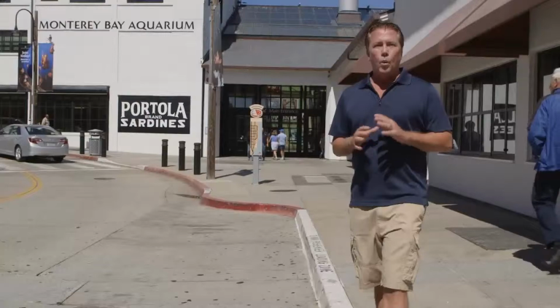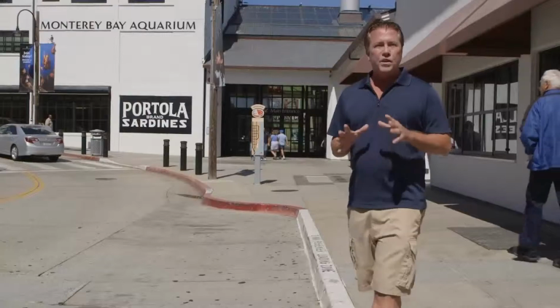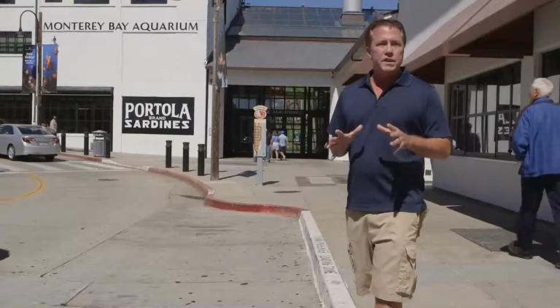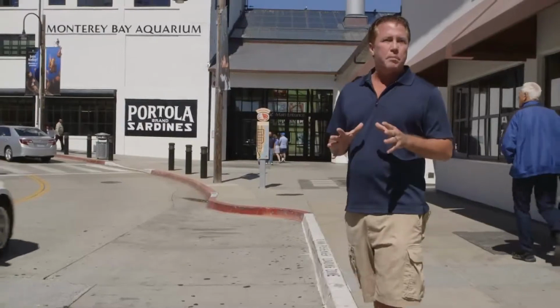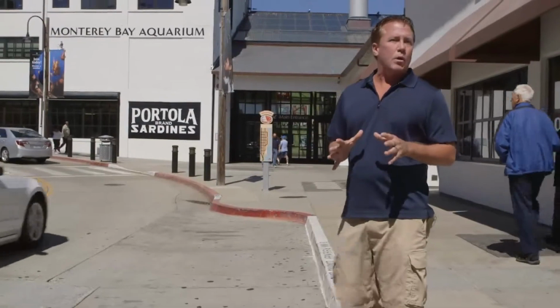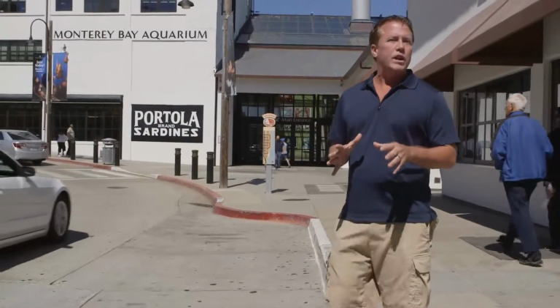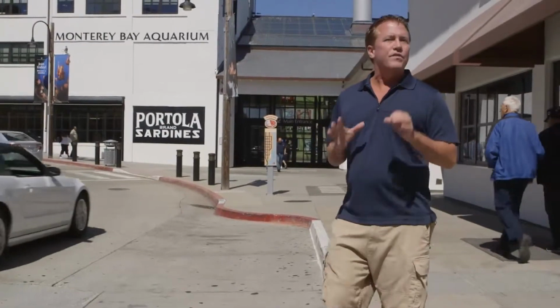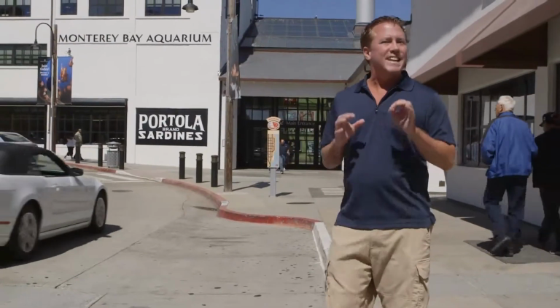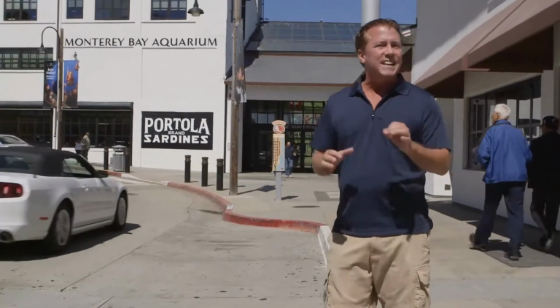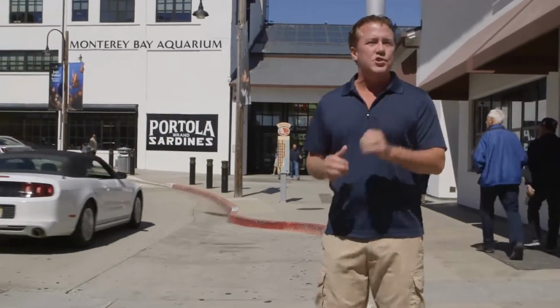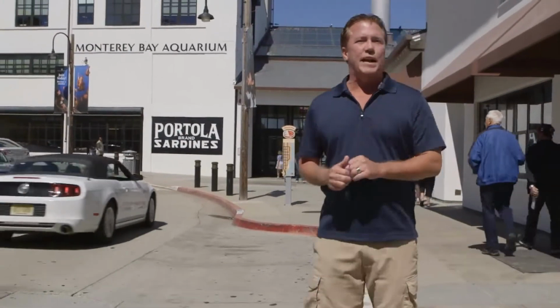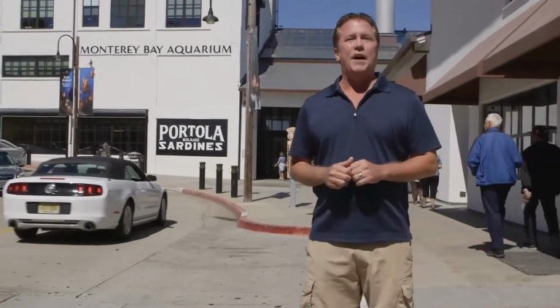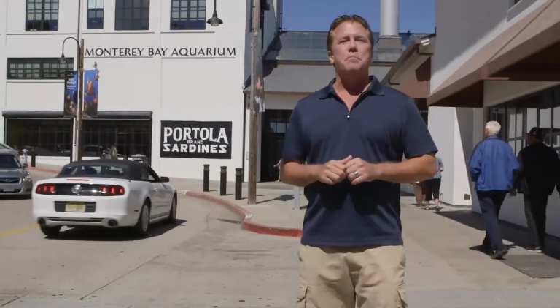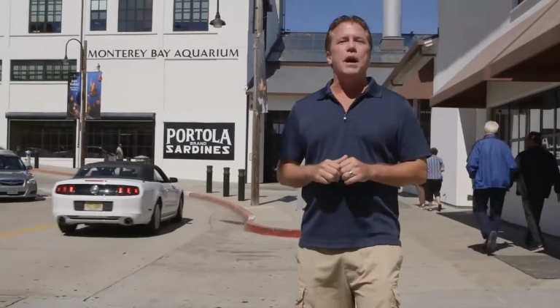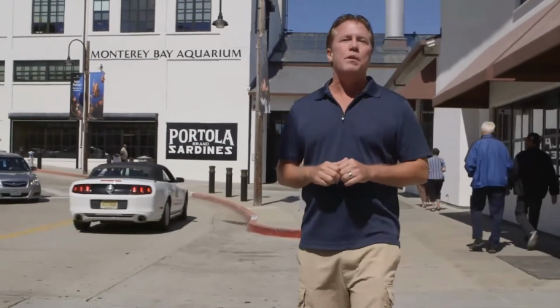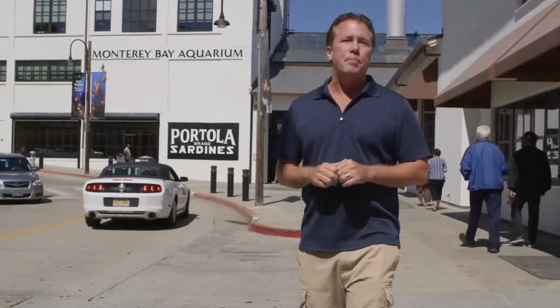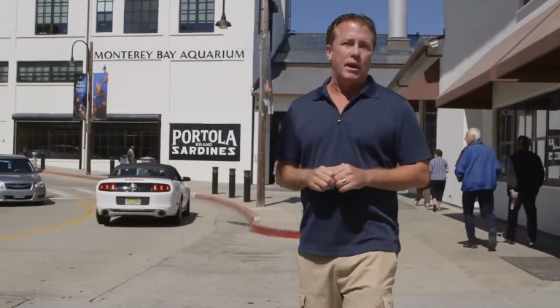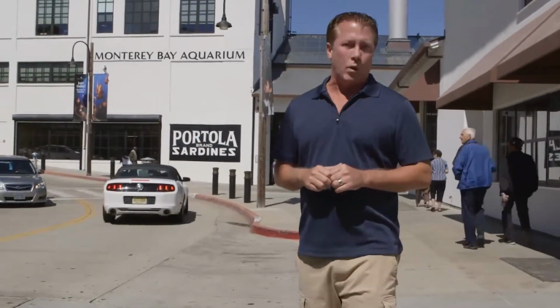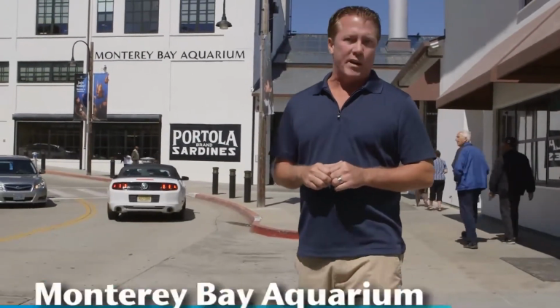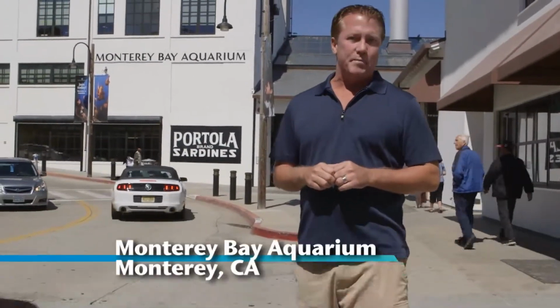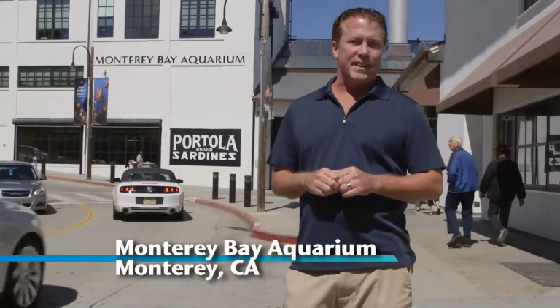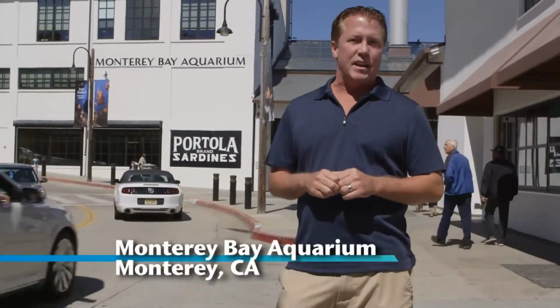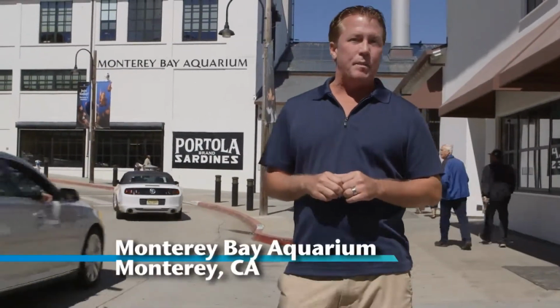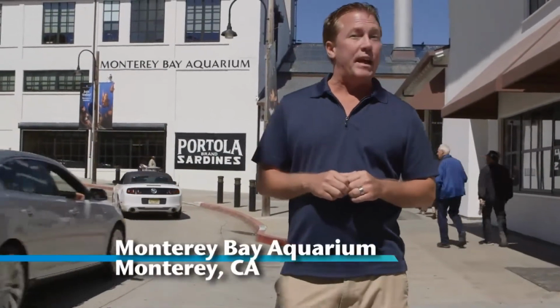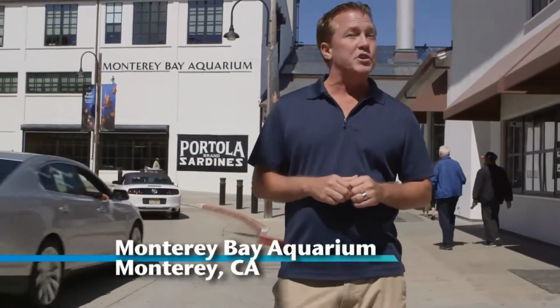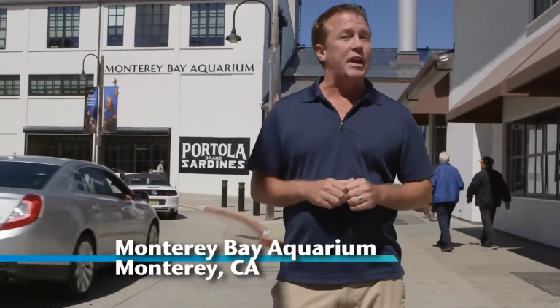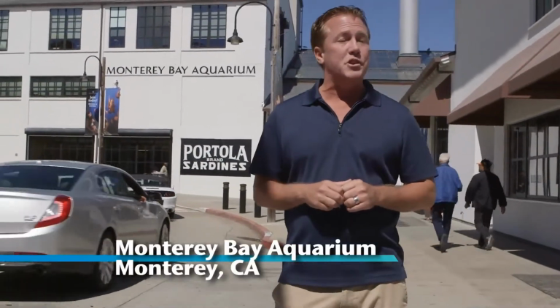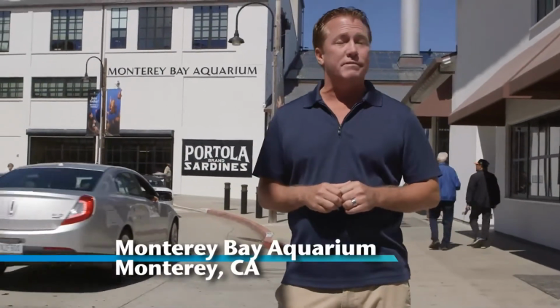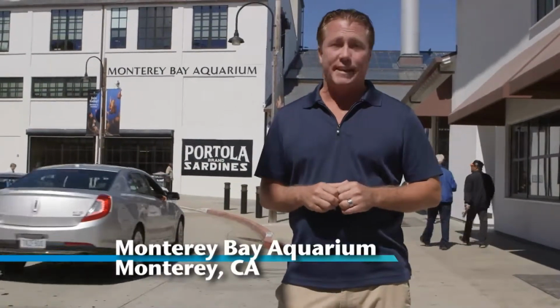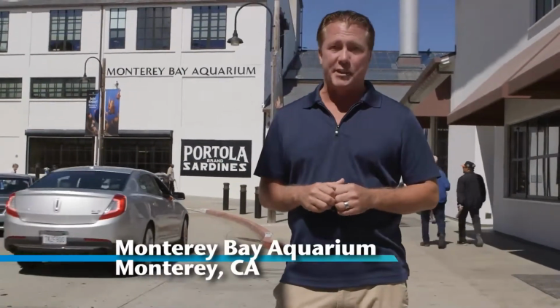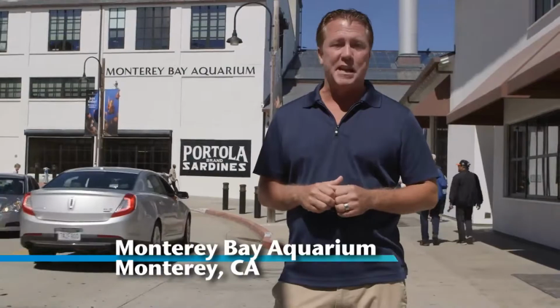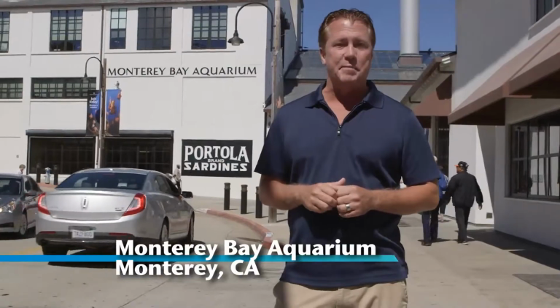When you visit Monterey, you've got to check out the Monterey Bay Aquarium. It's all about education and entertainment.